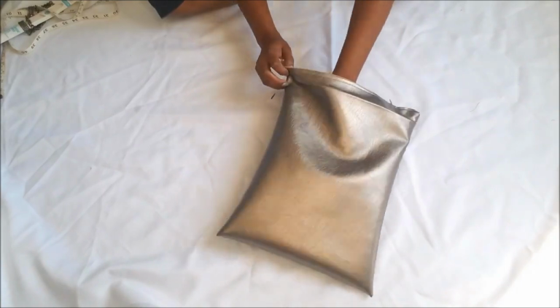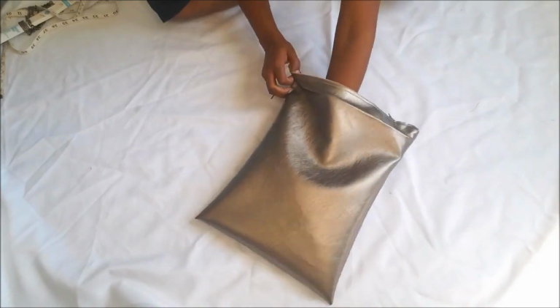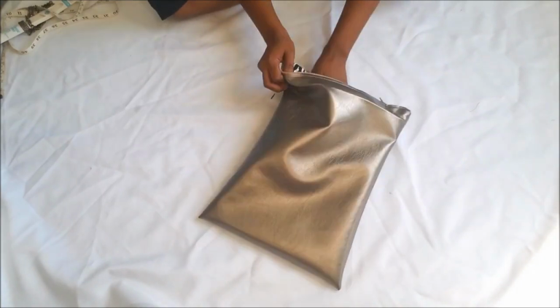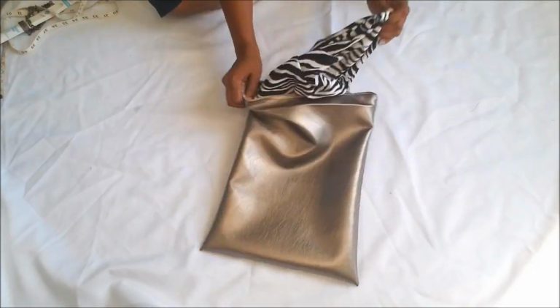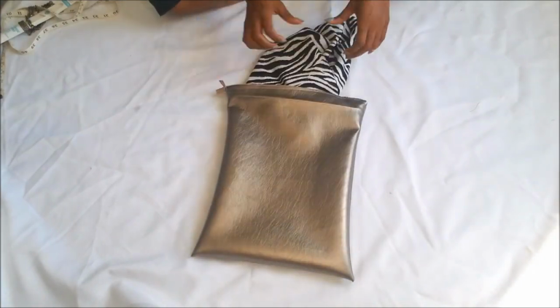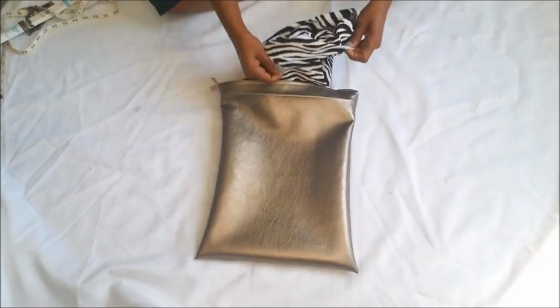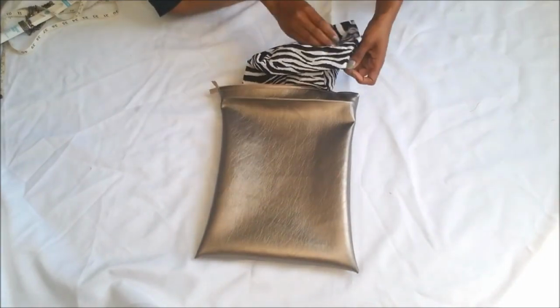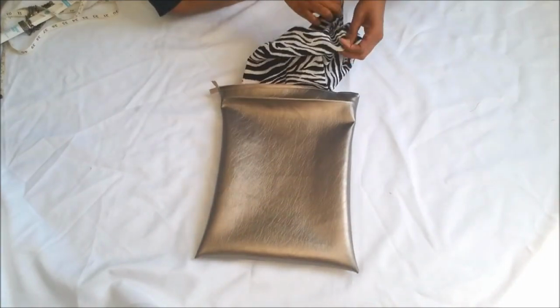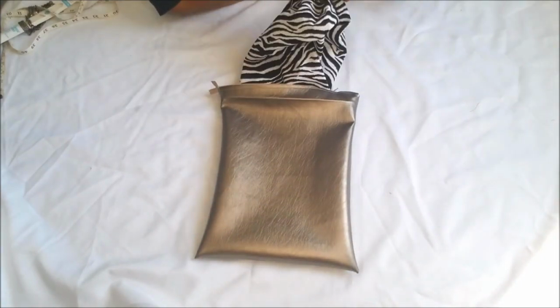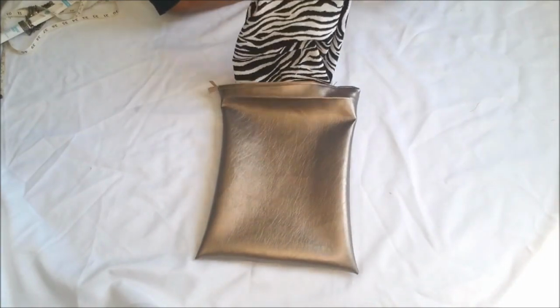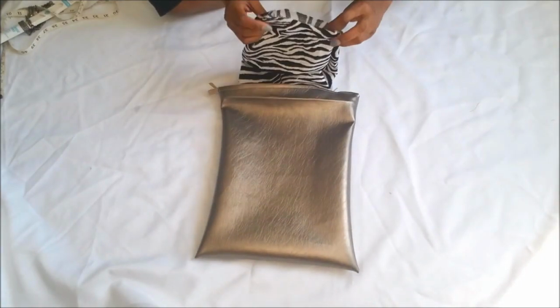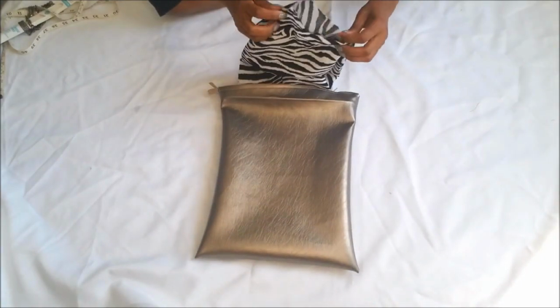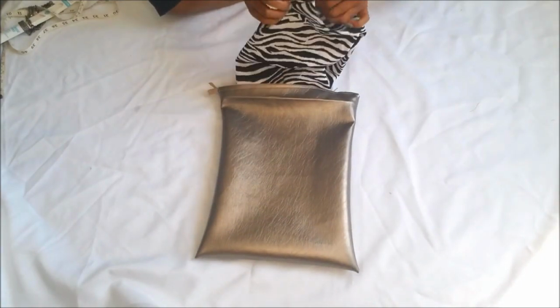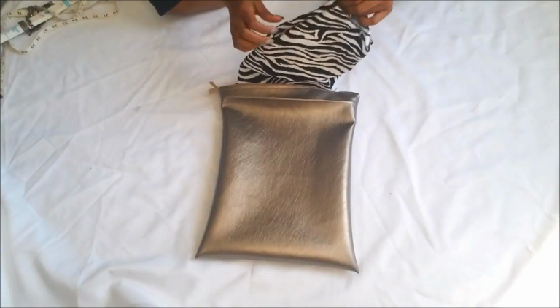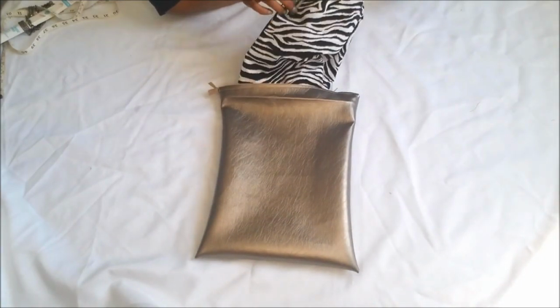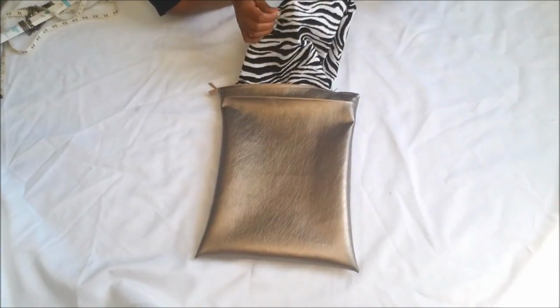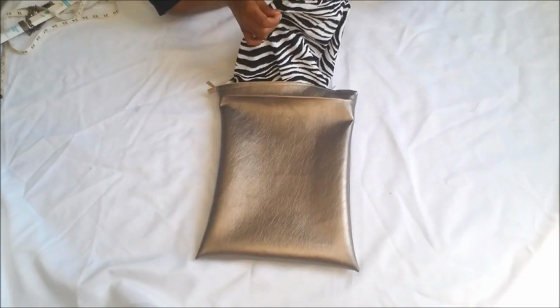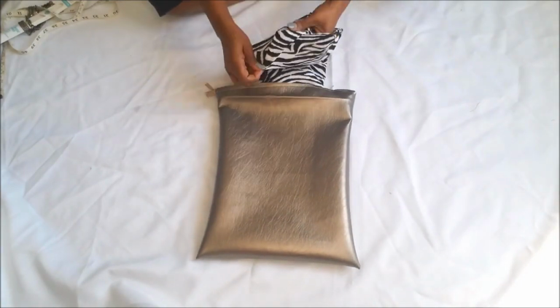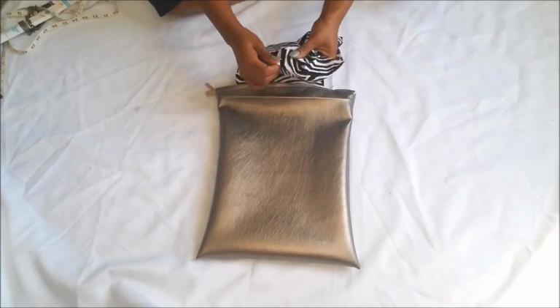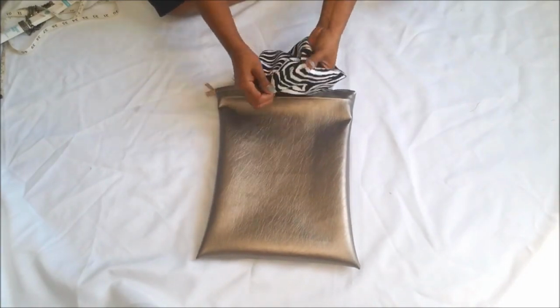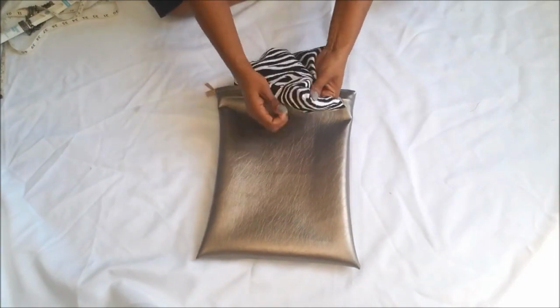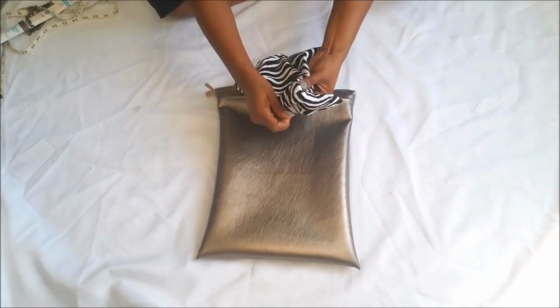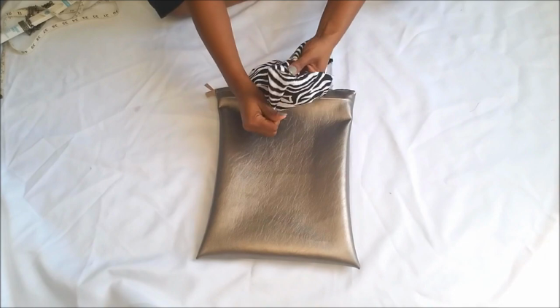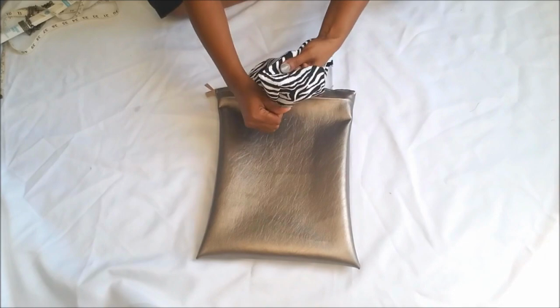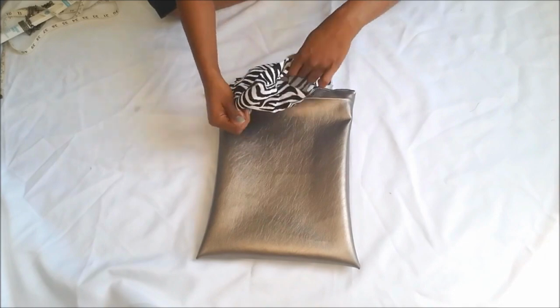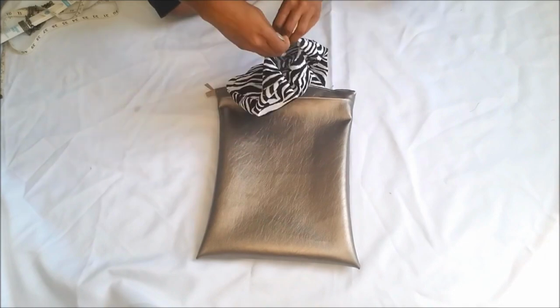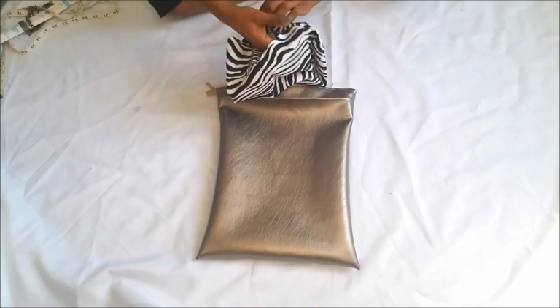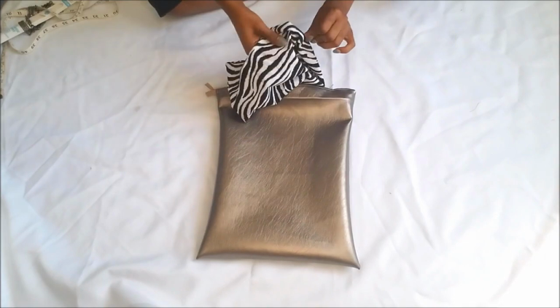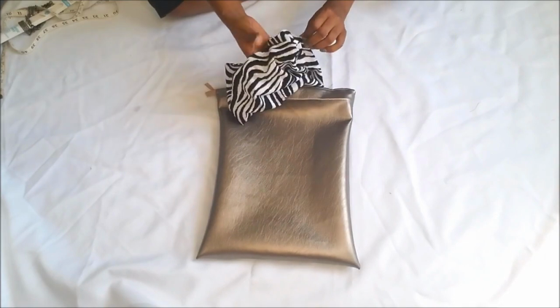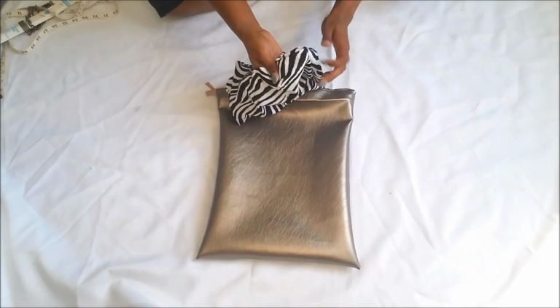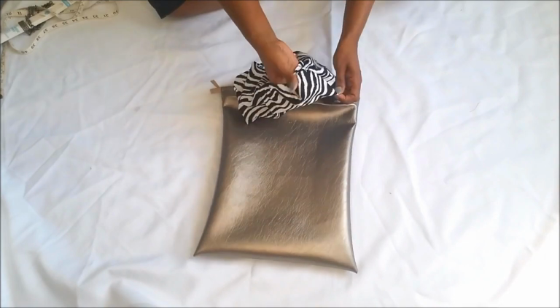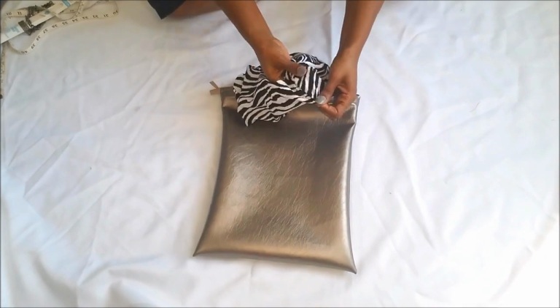Once that is done, pull the inner lining back out and we're going to sew closed the bottom portion of the inner lining.